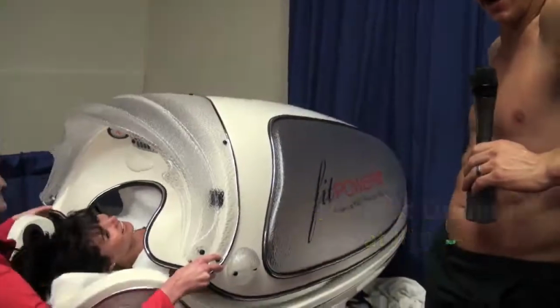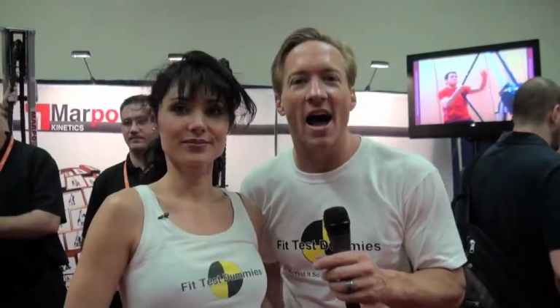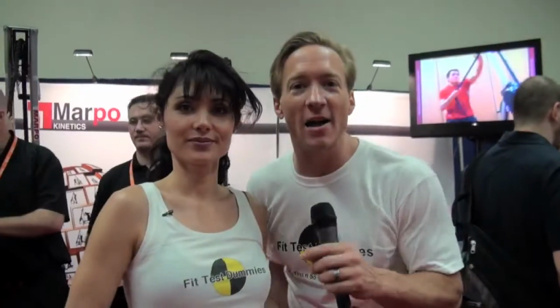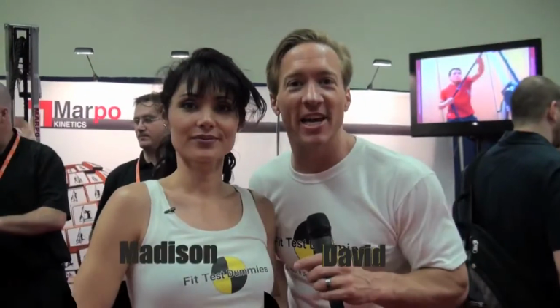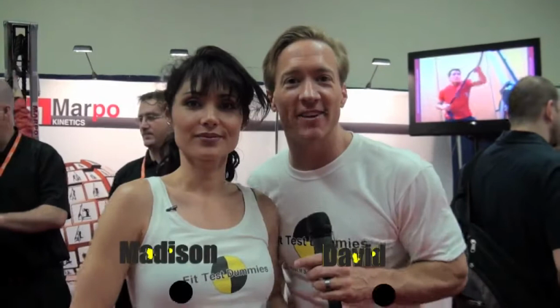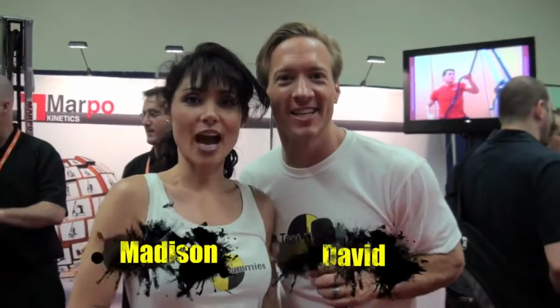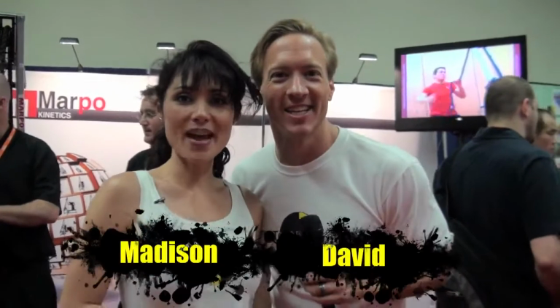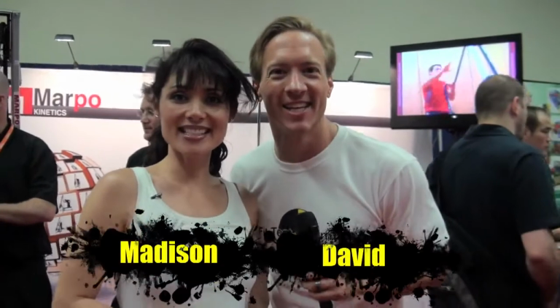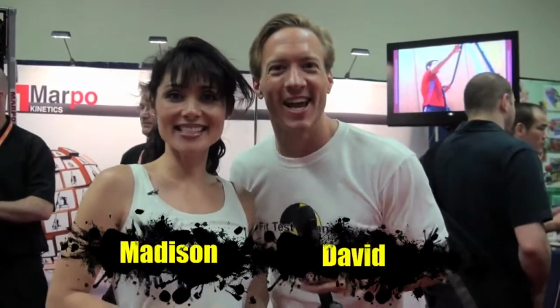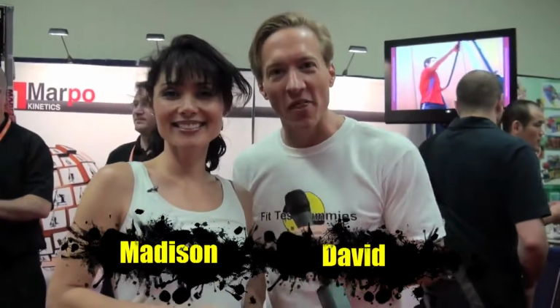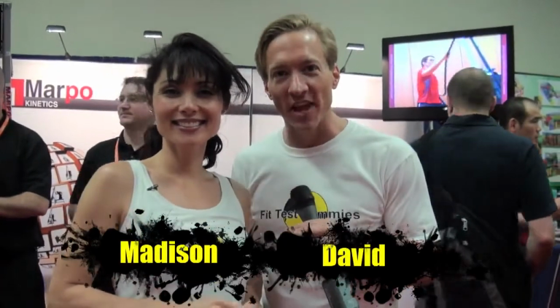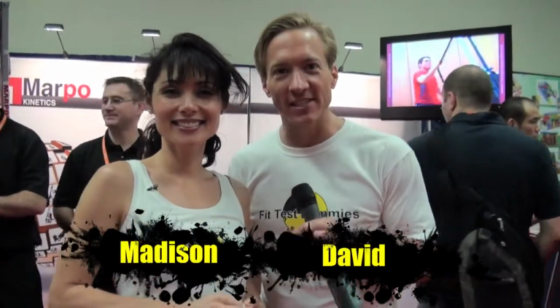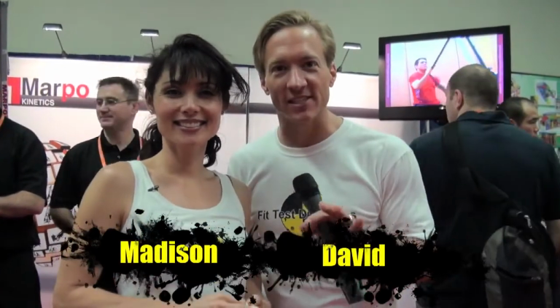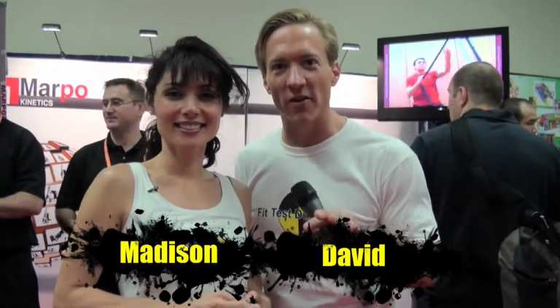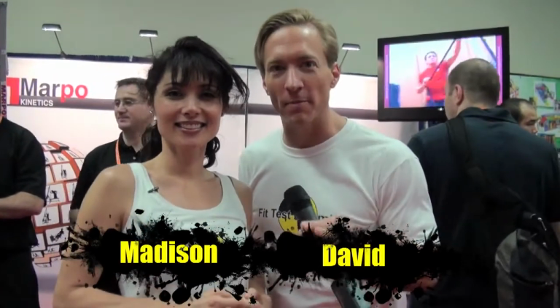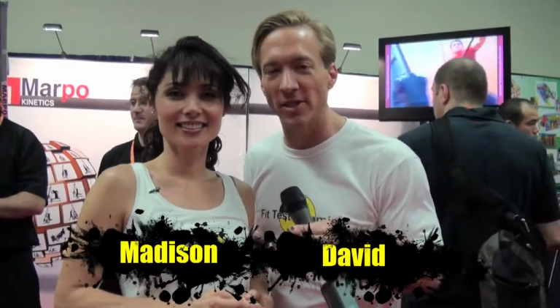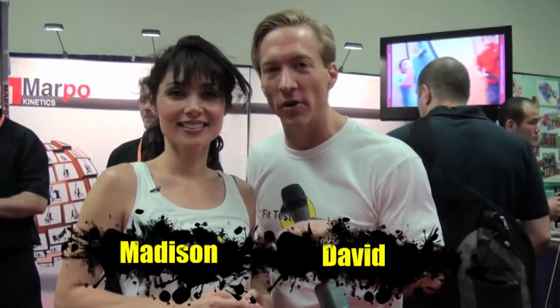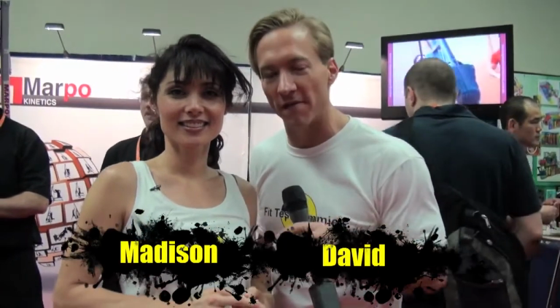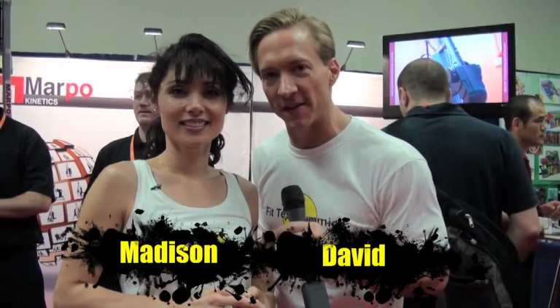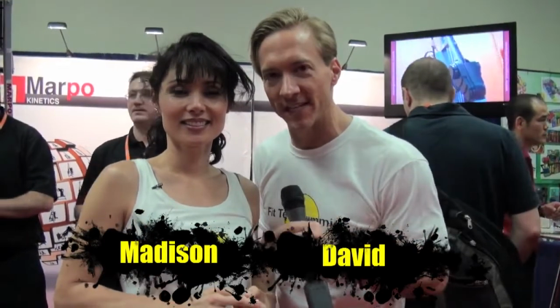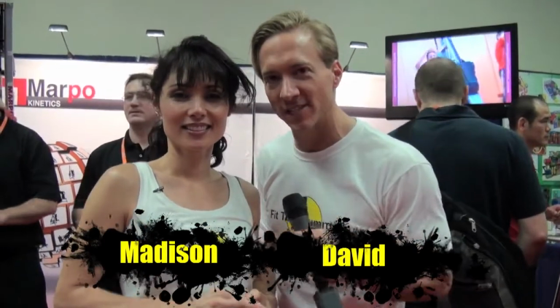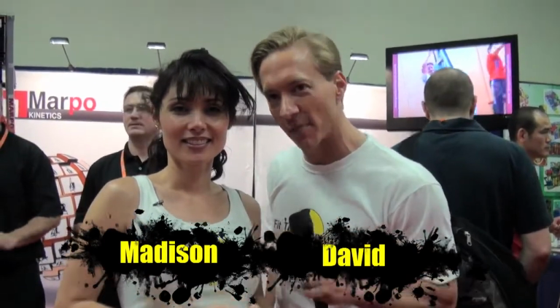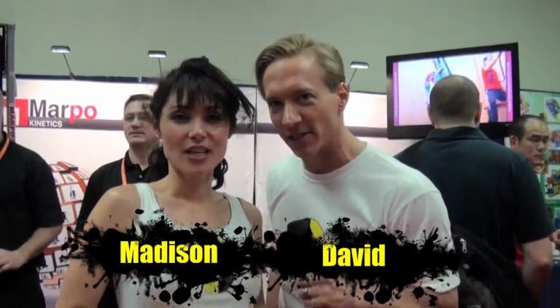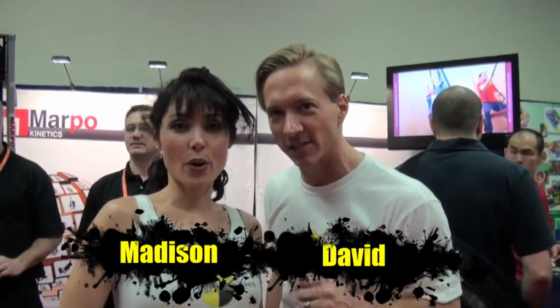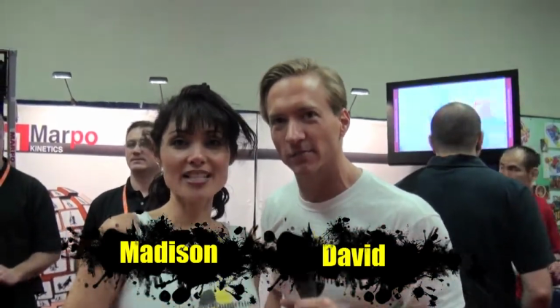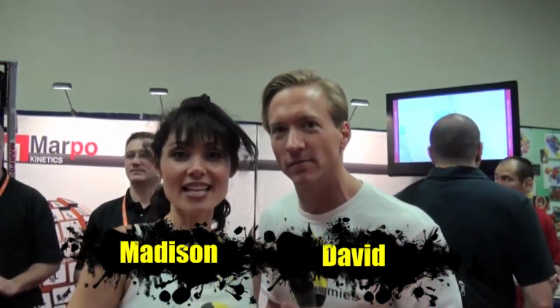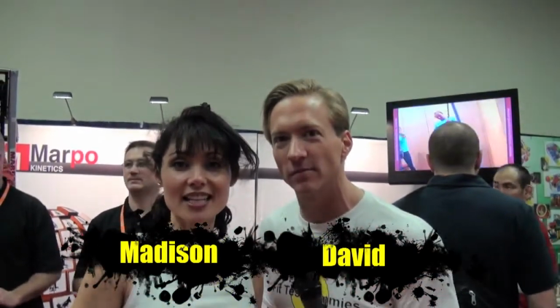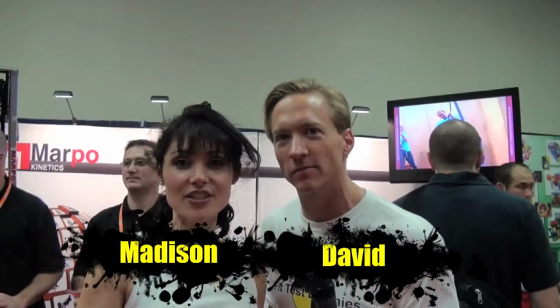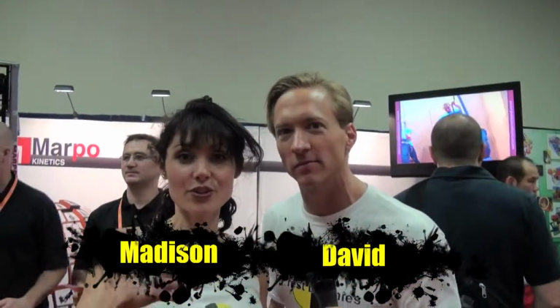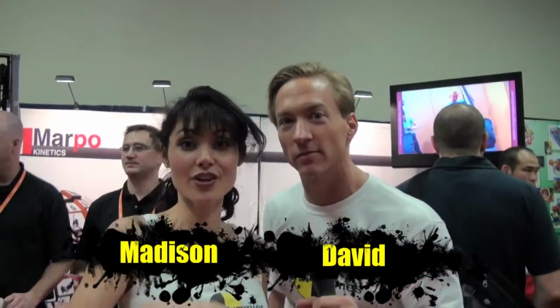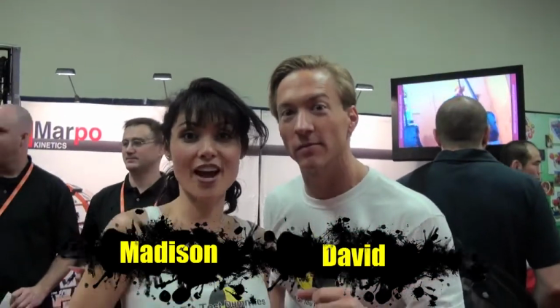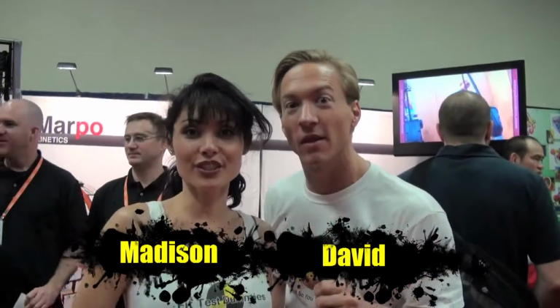Hi, I'm David. I'm Madison. And this is another episode of Fit Test Dummies — we're testing it so you don't have to.